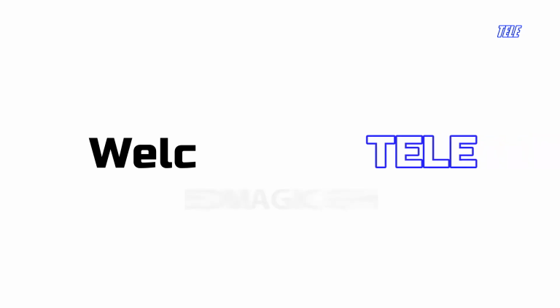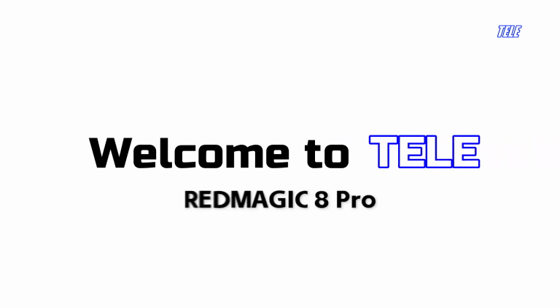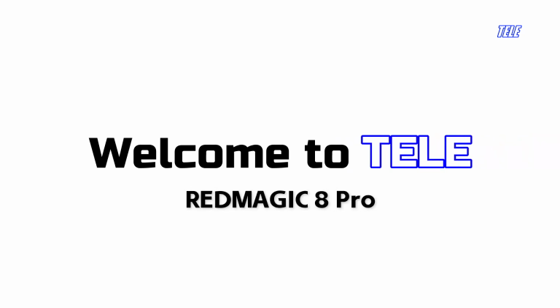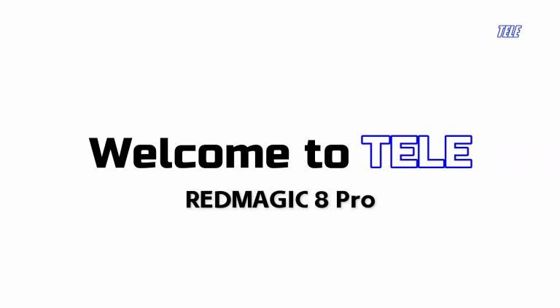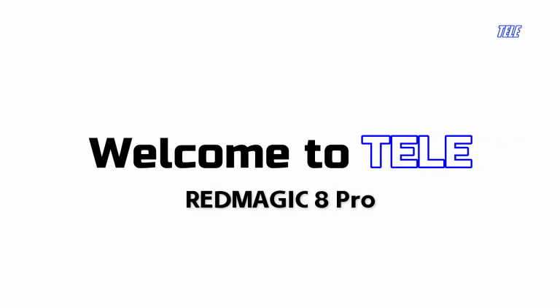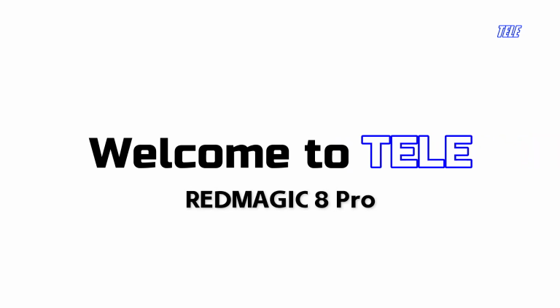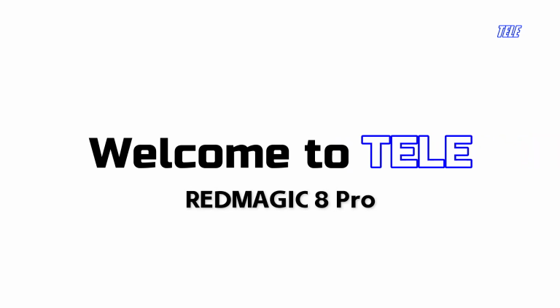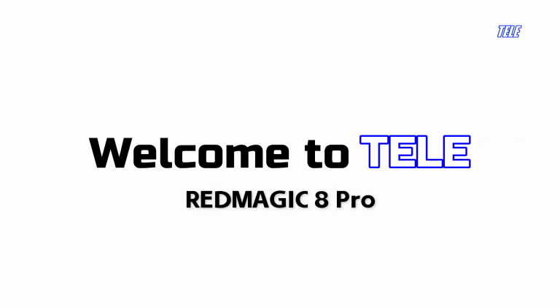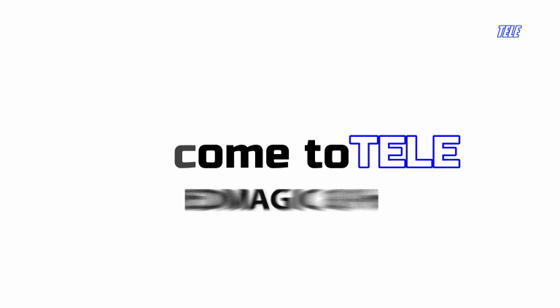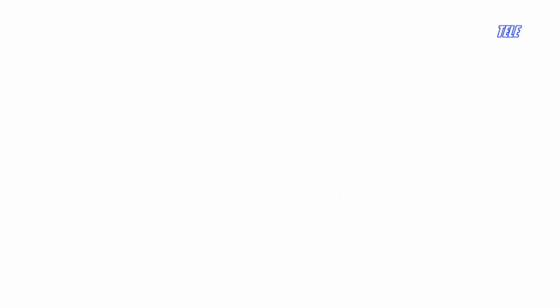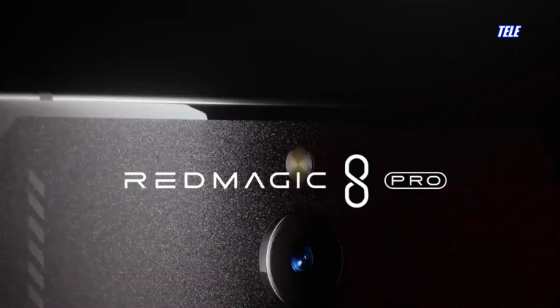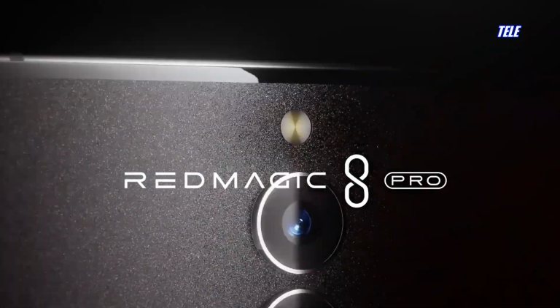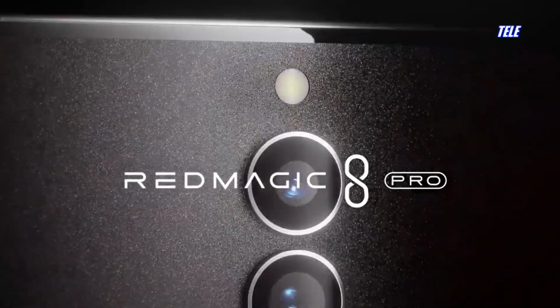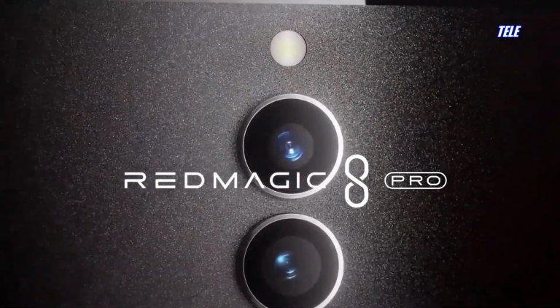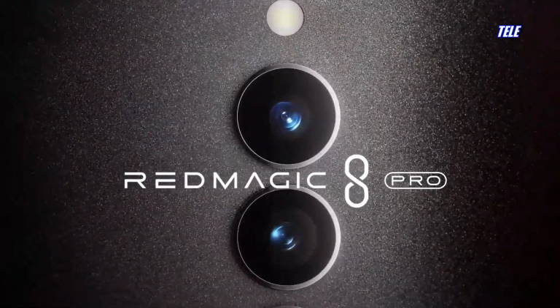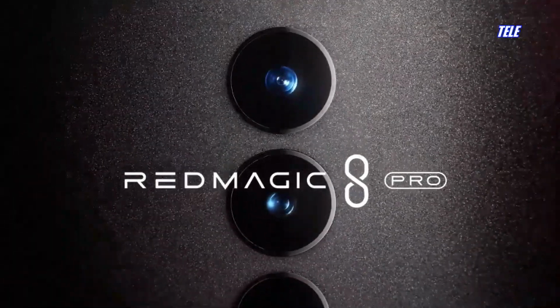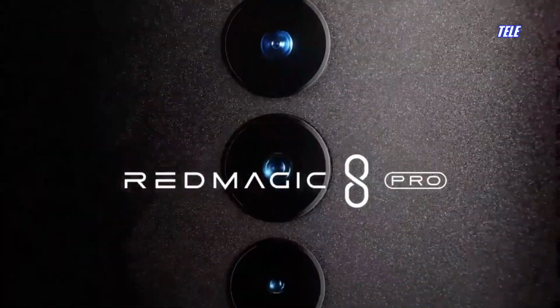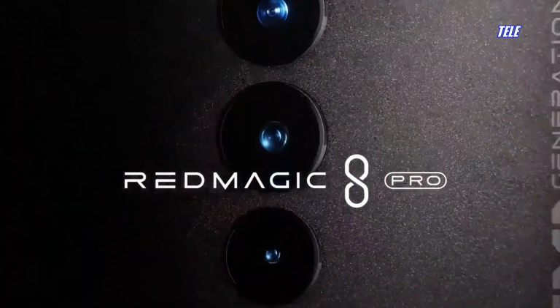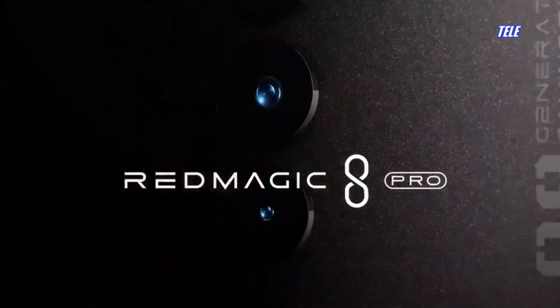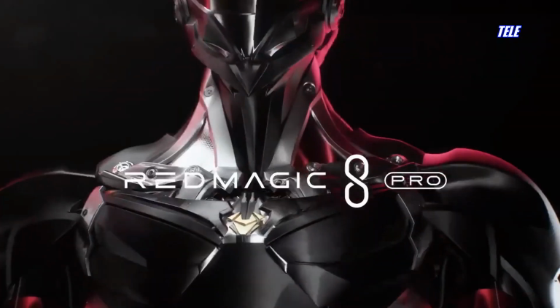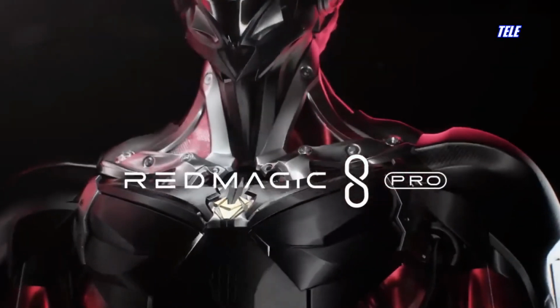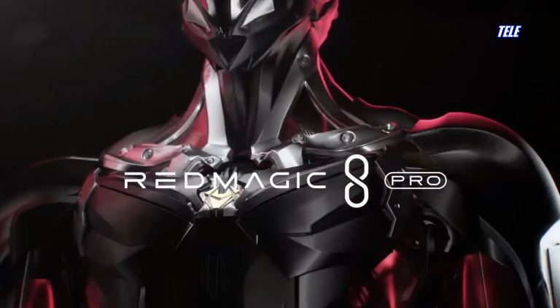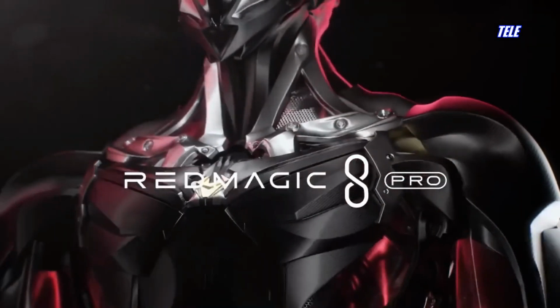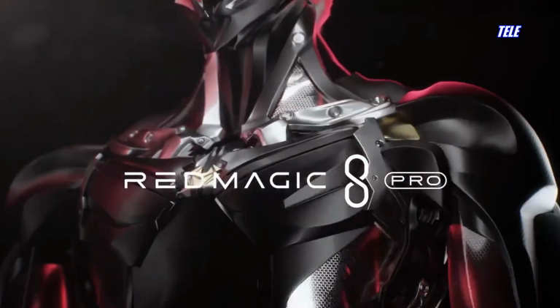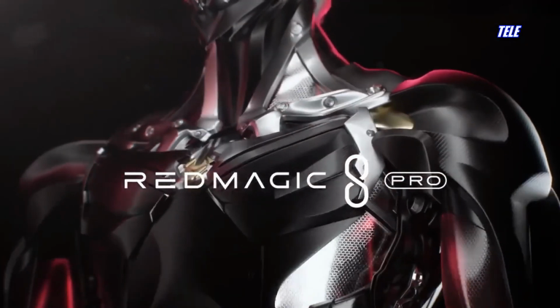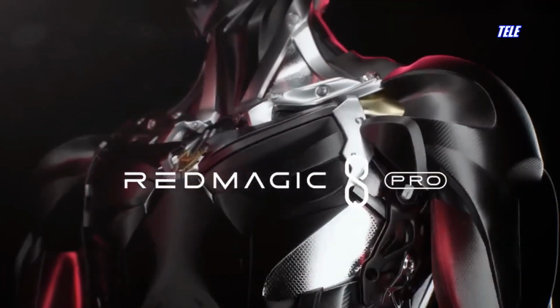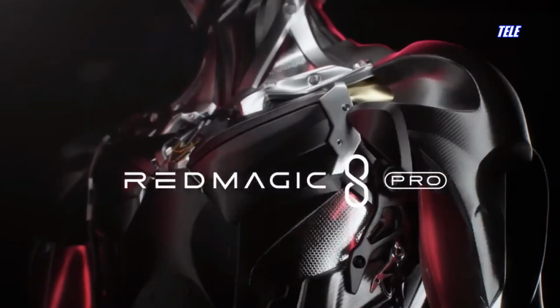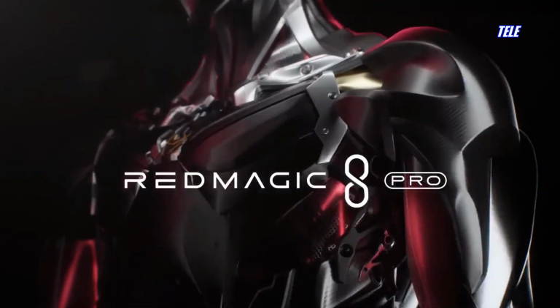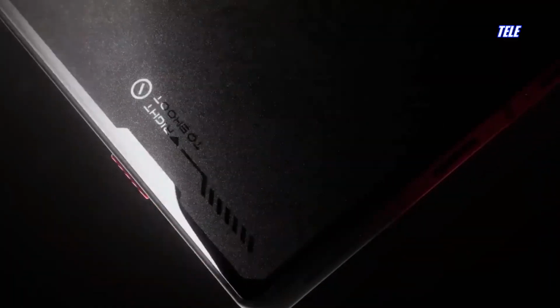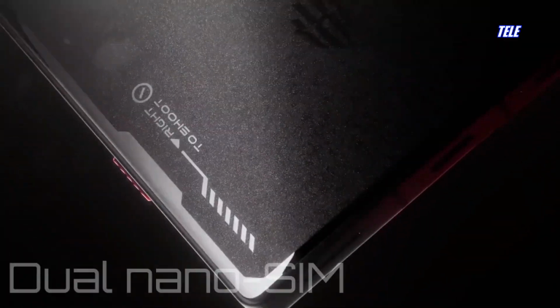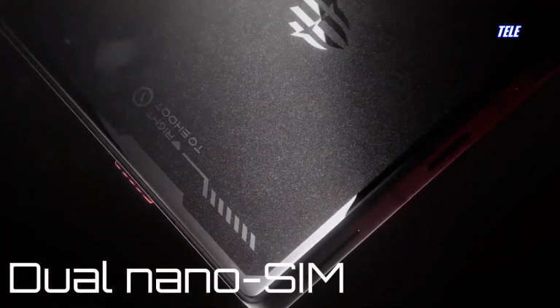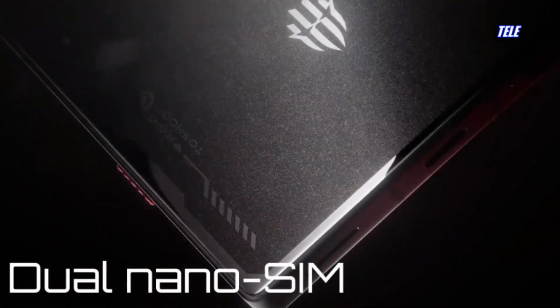Welcome to Tele Channel. Red Magic 8 Pro Tech Specs Highlight — specifications, features, and prices.